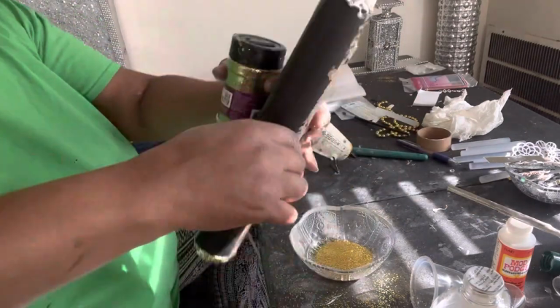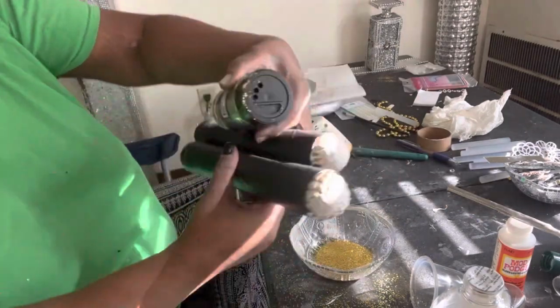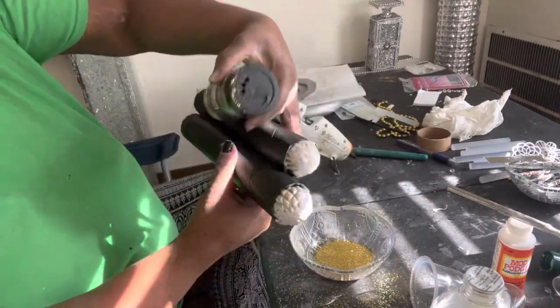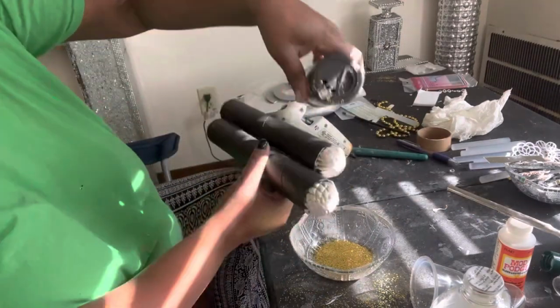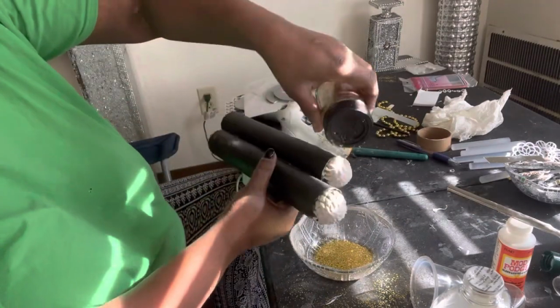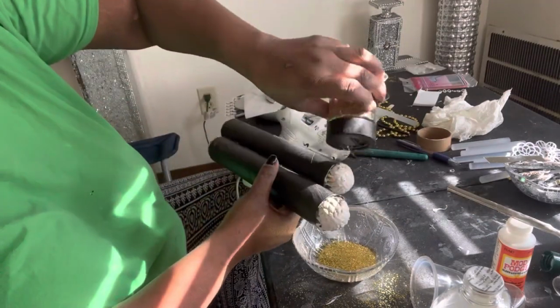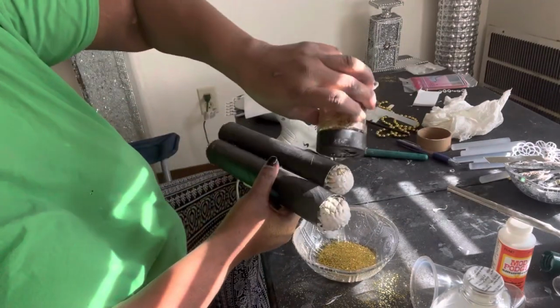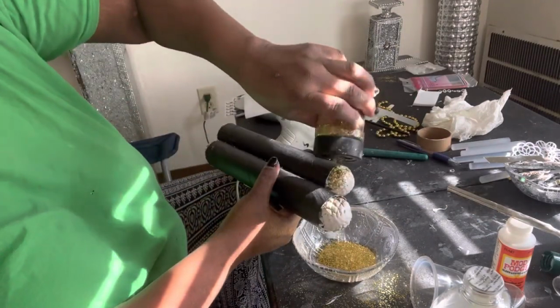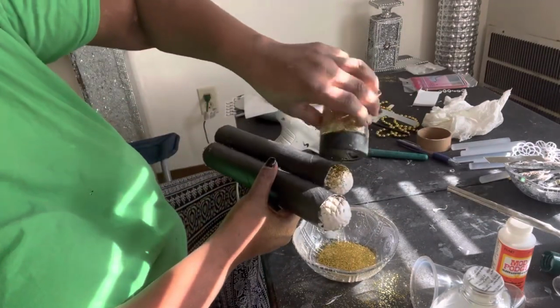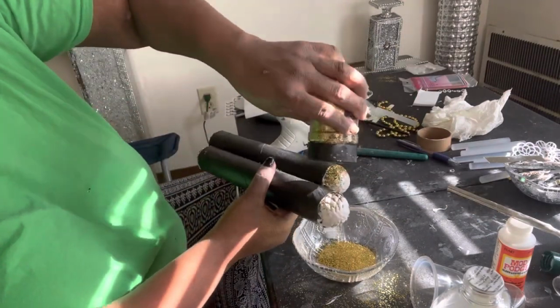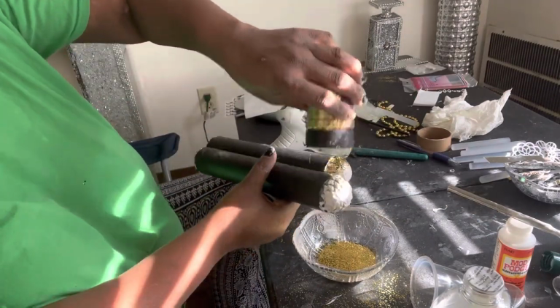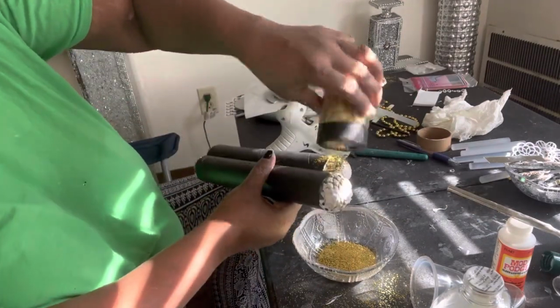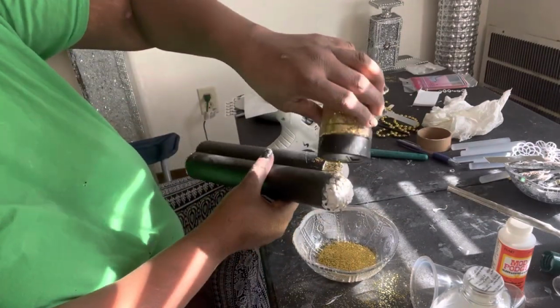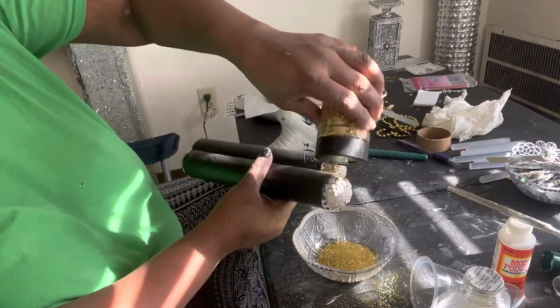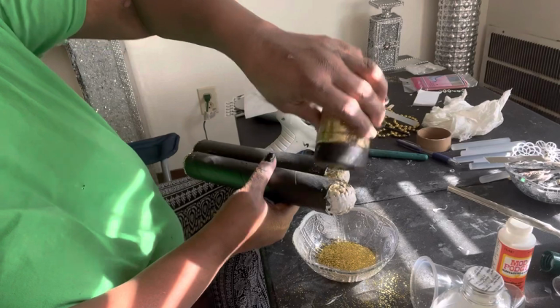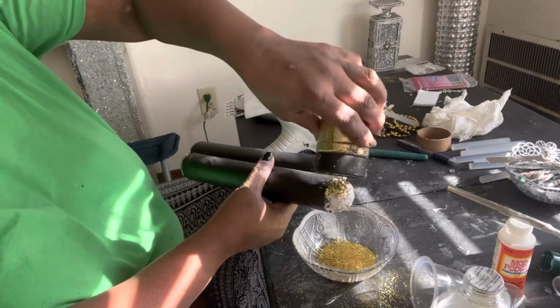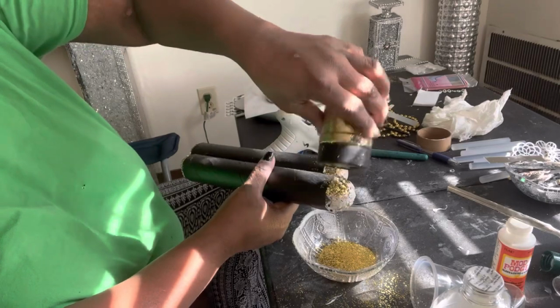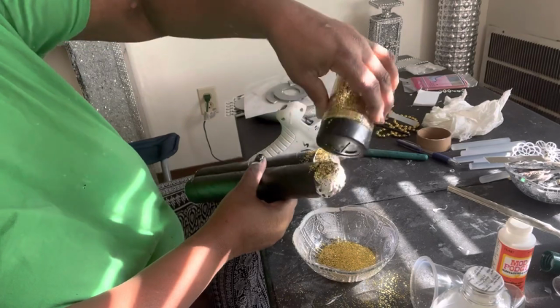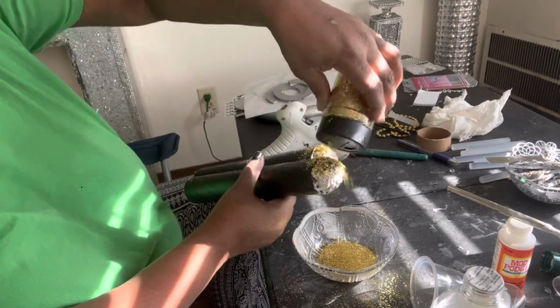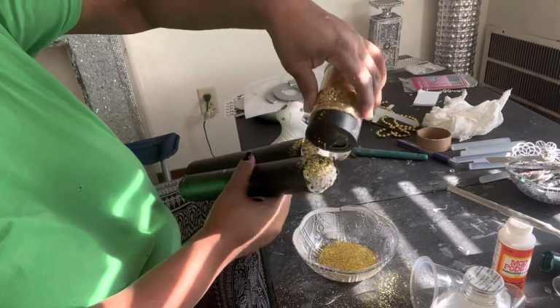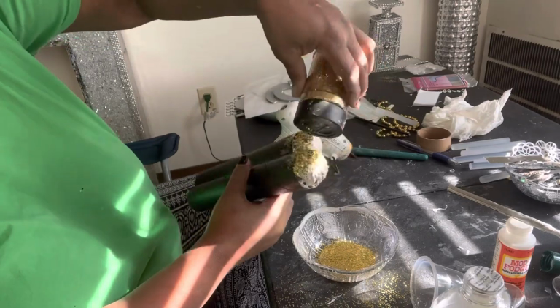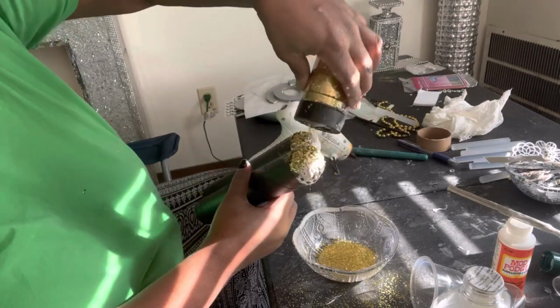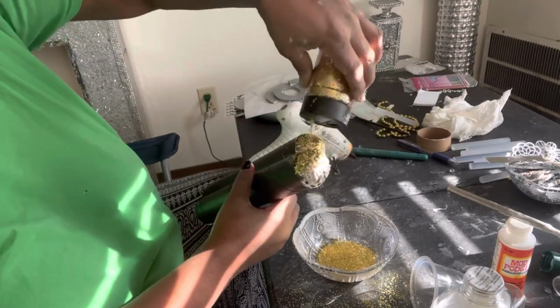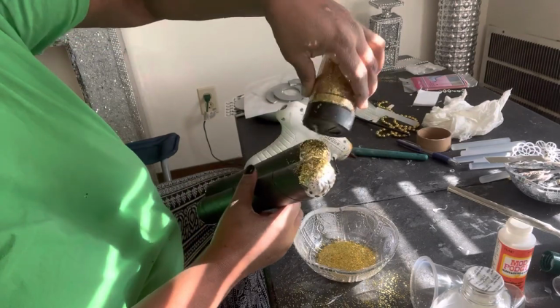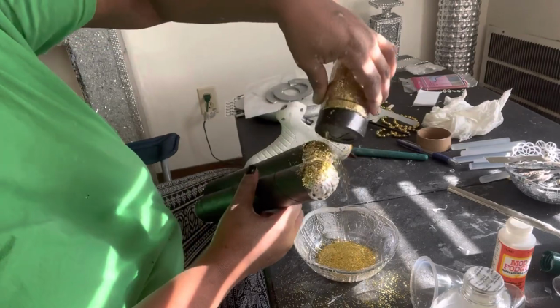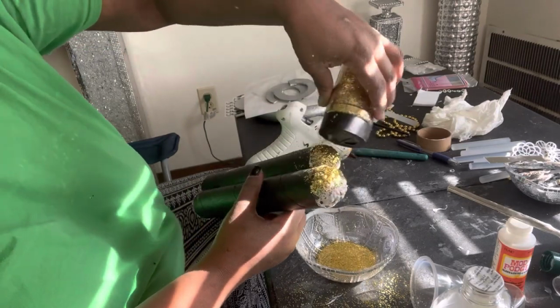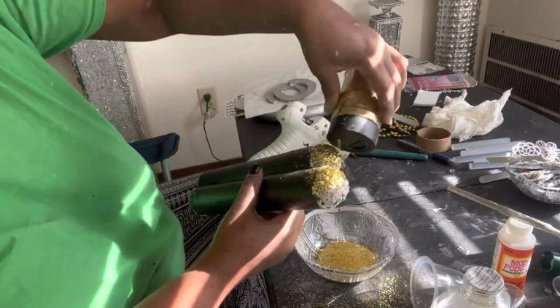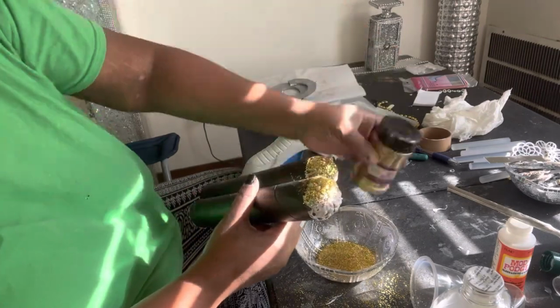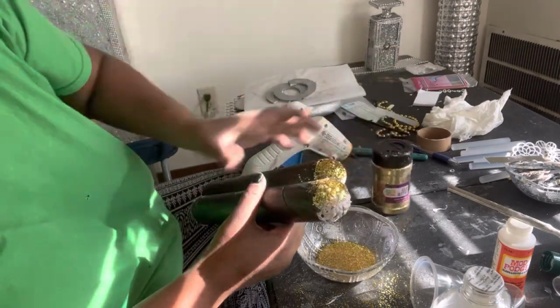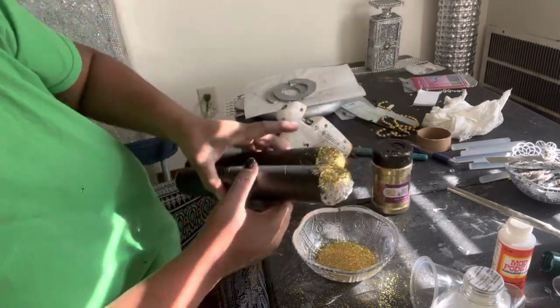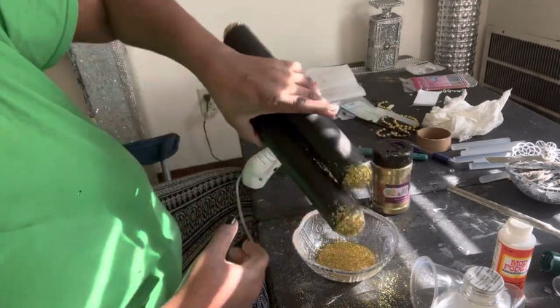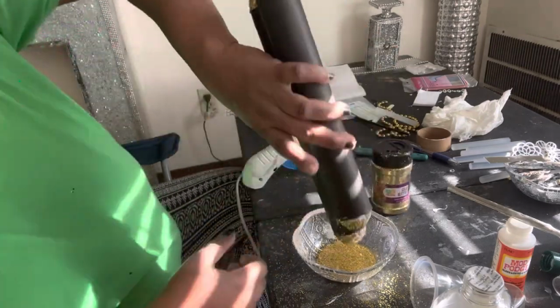Then I went over them with Mod Podge and let them dry again, and all that good stuff.